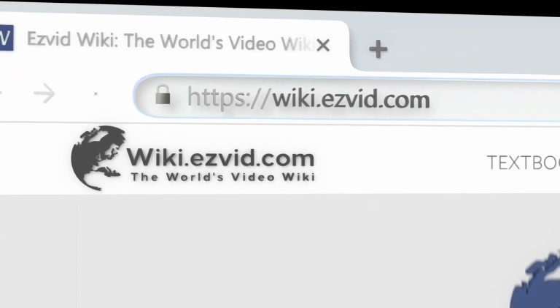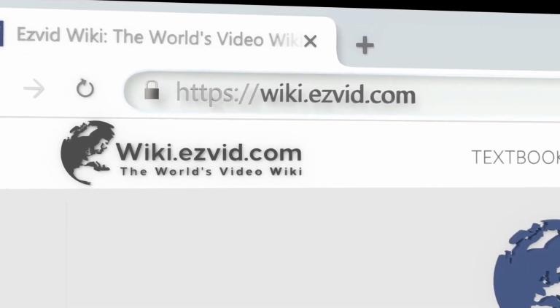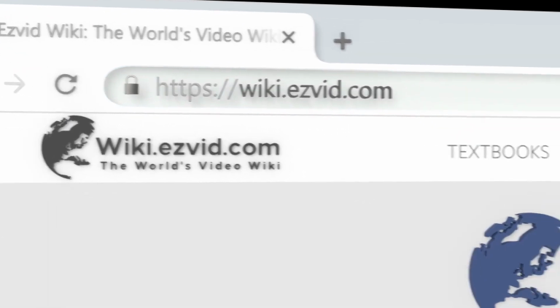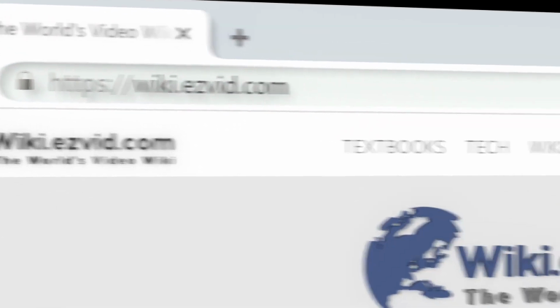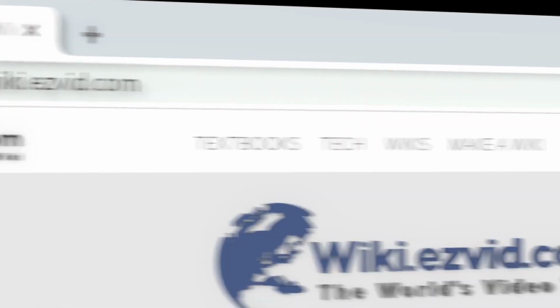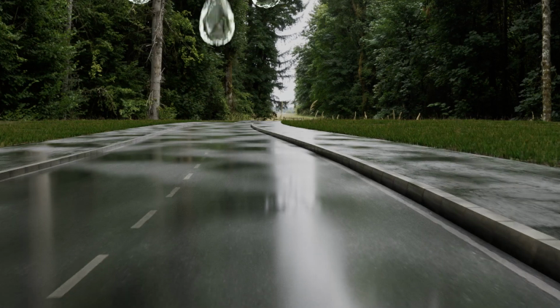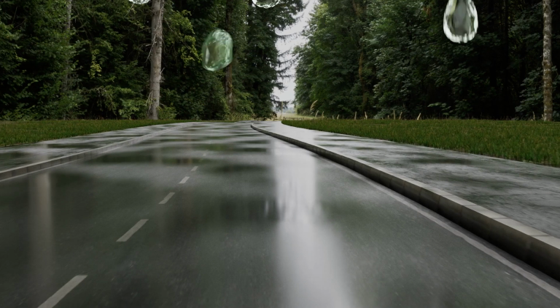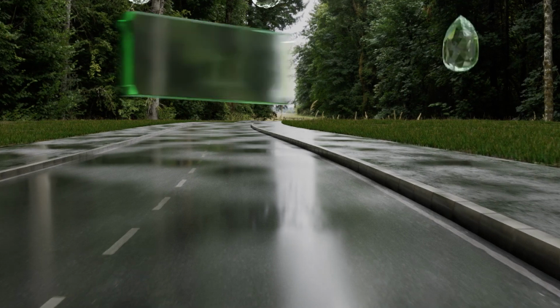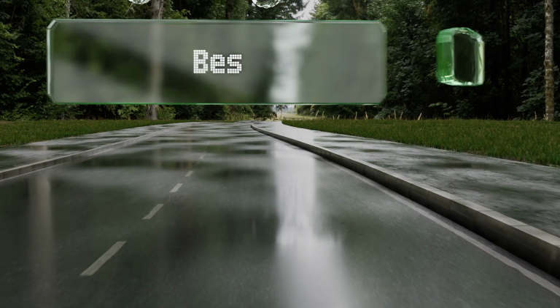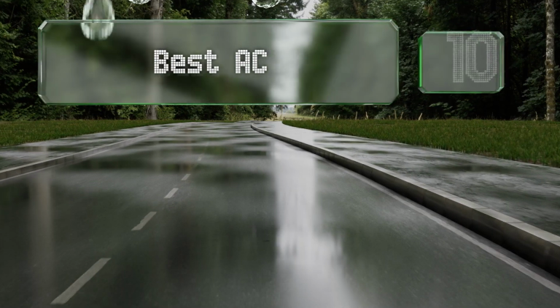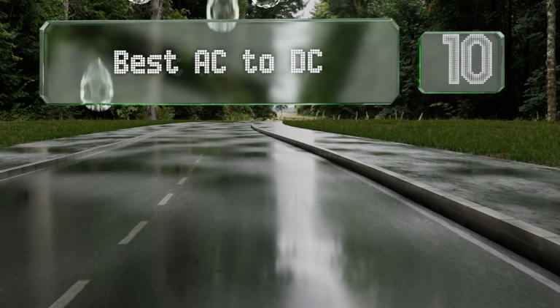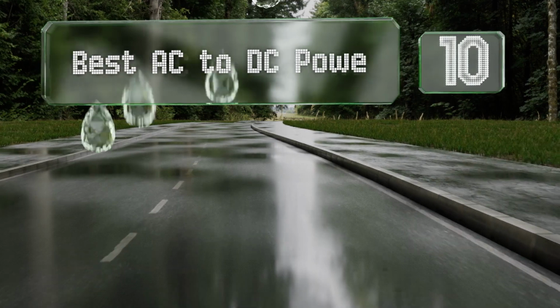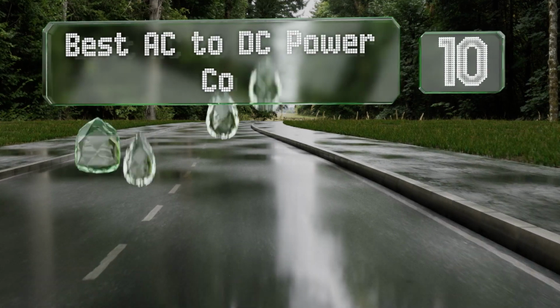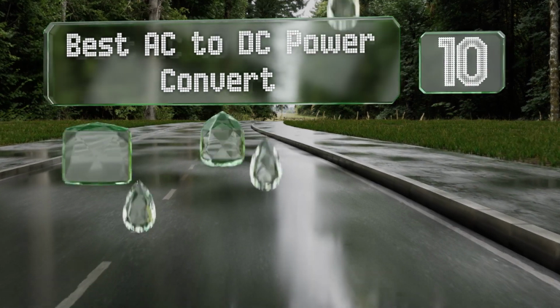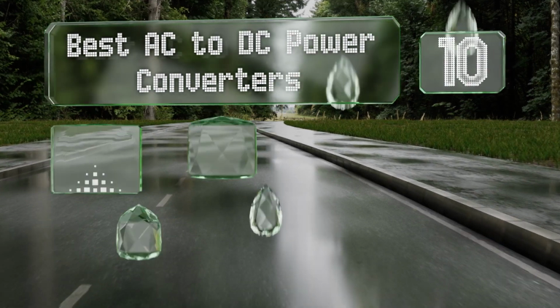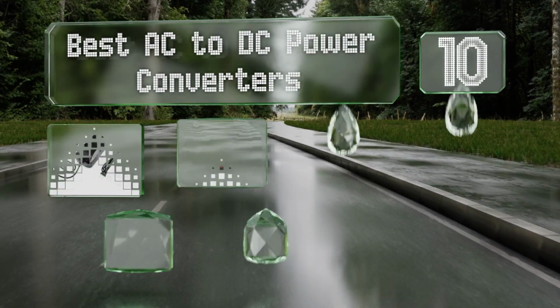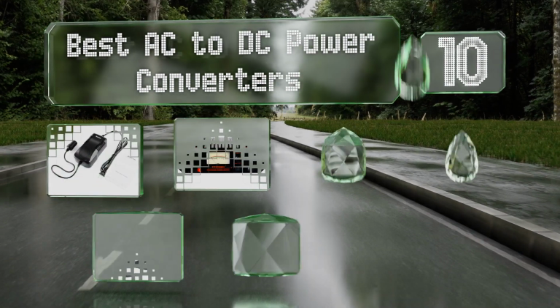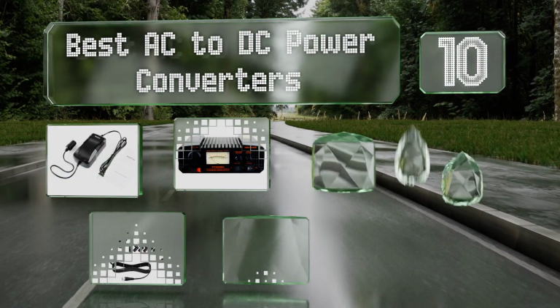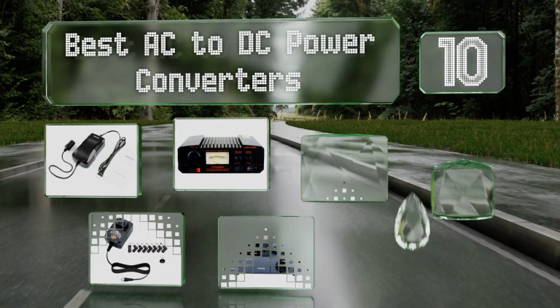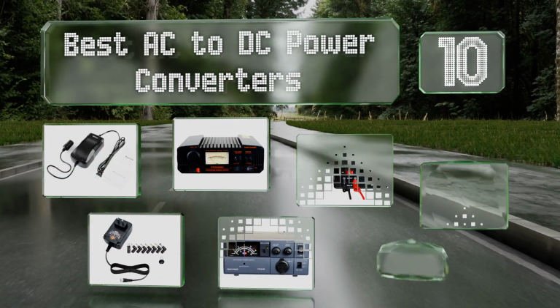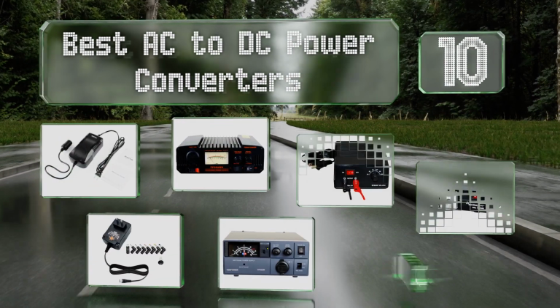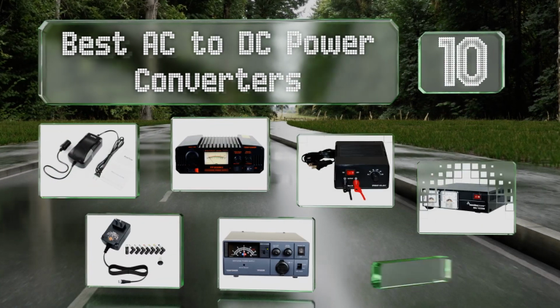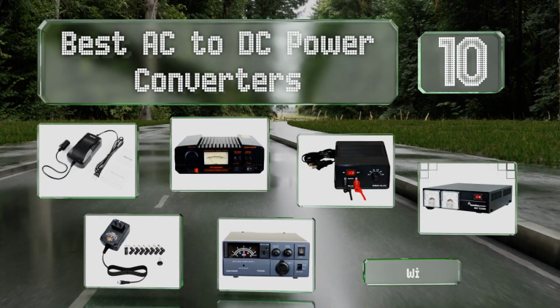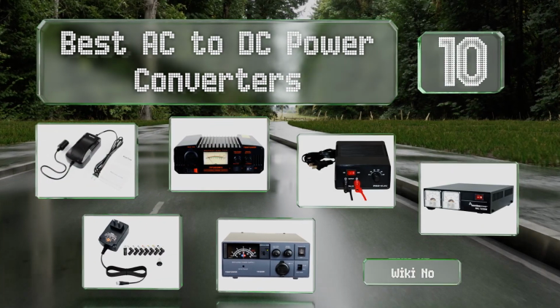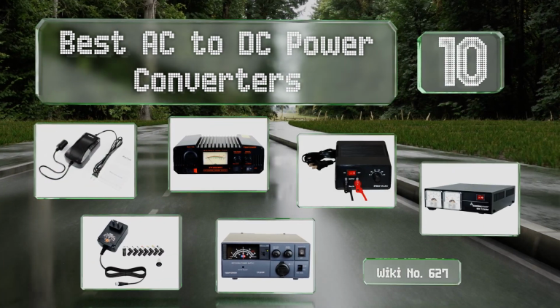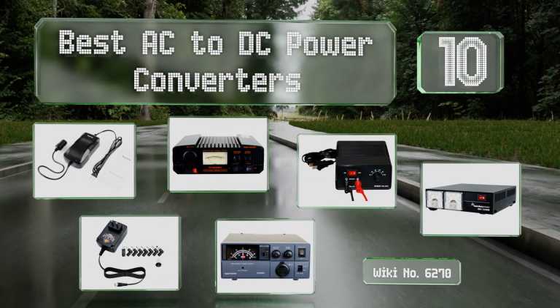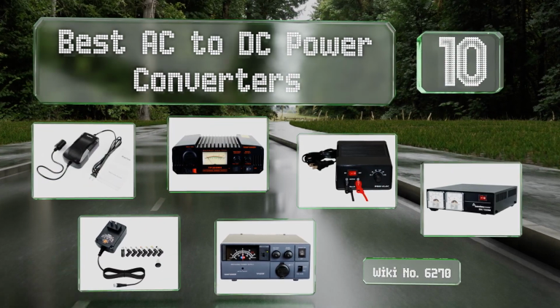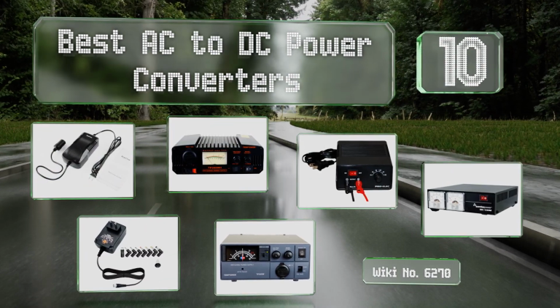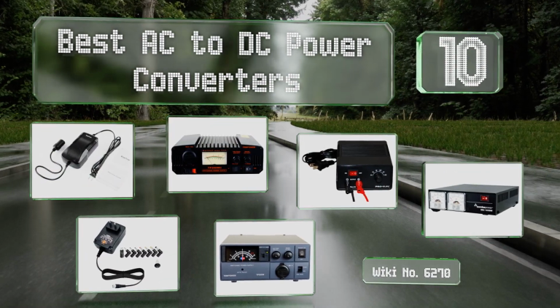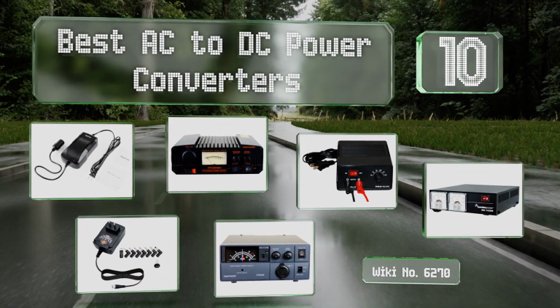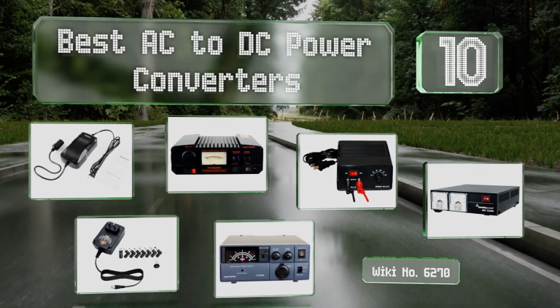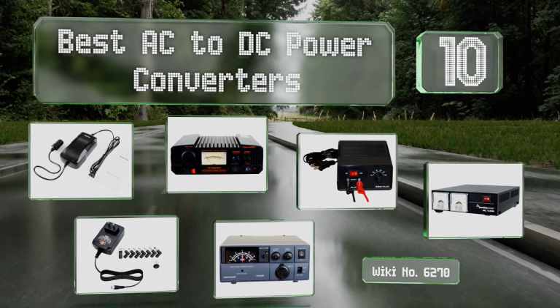EasyVid presents the 10 best AC to DC power converters. Let's get started with the list.